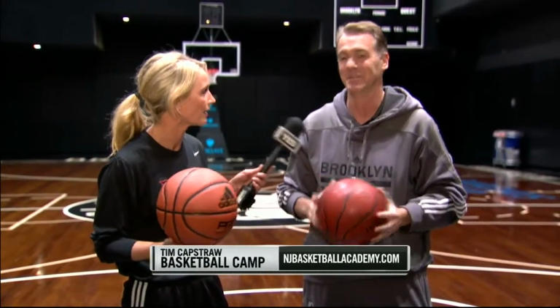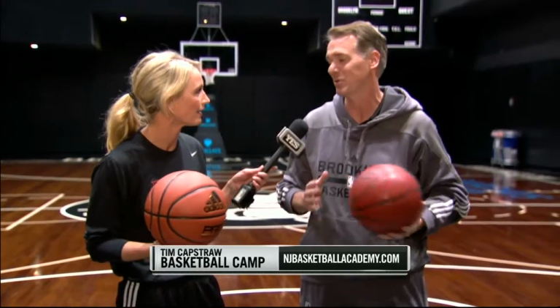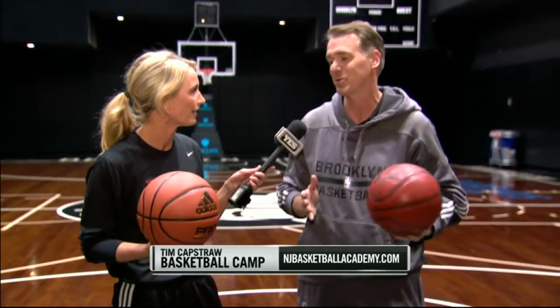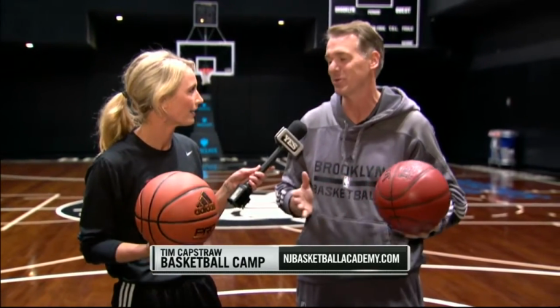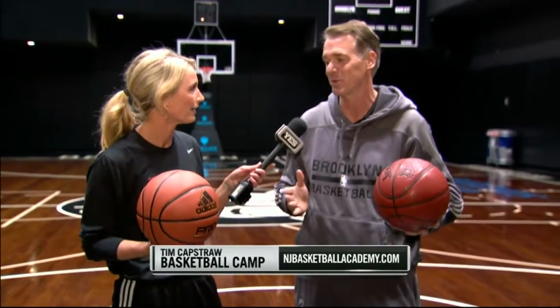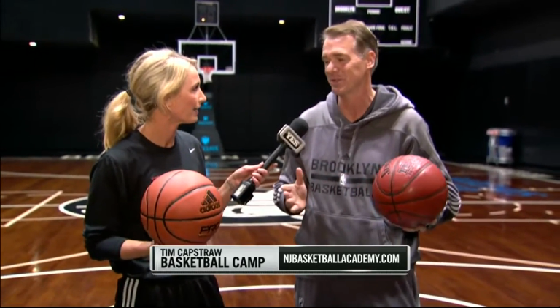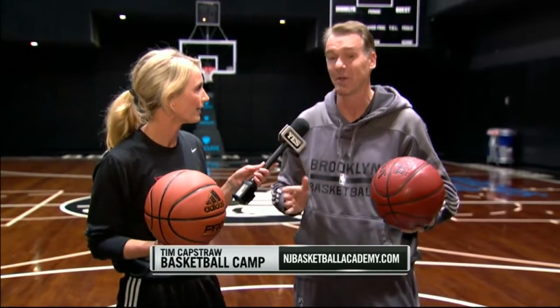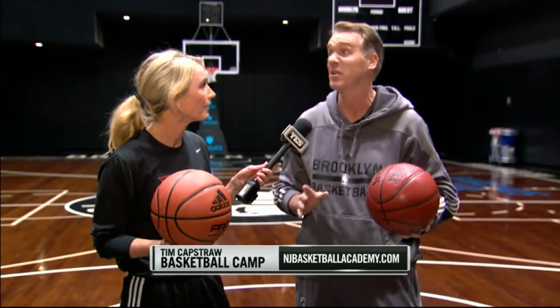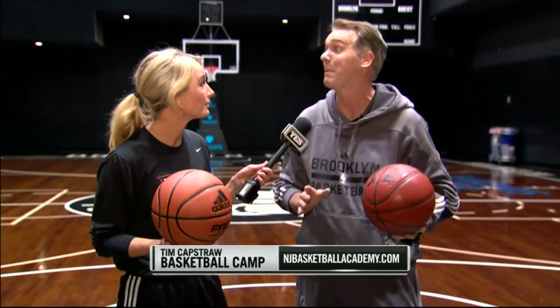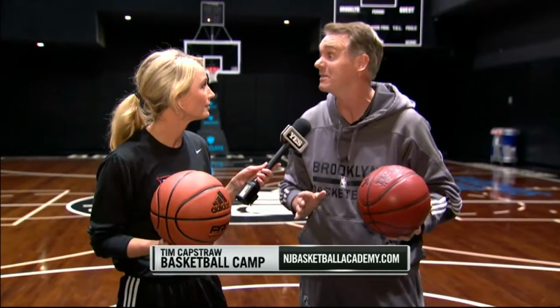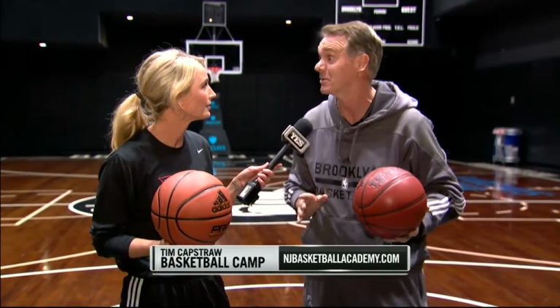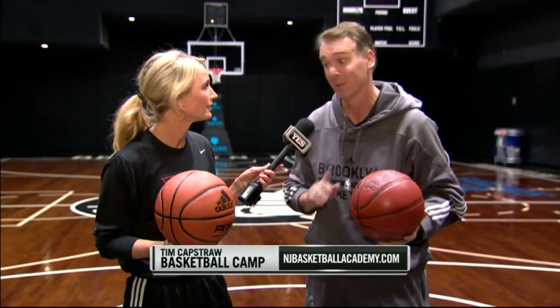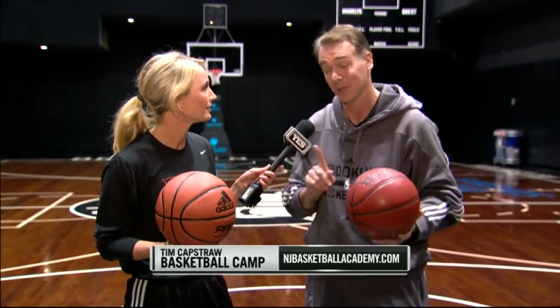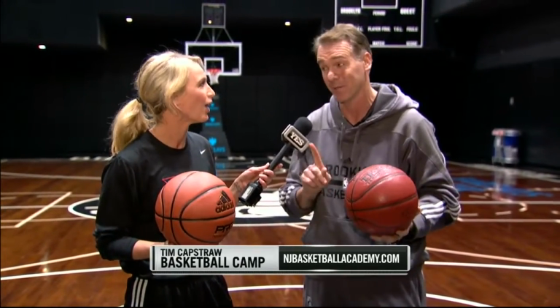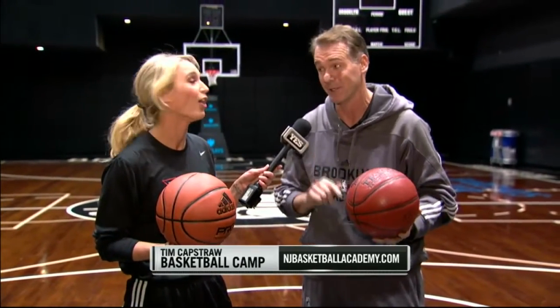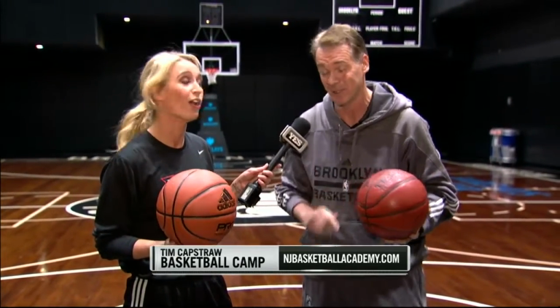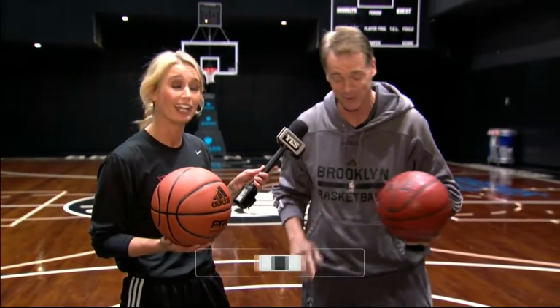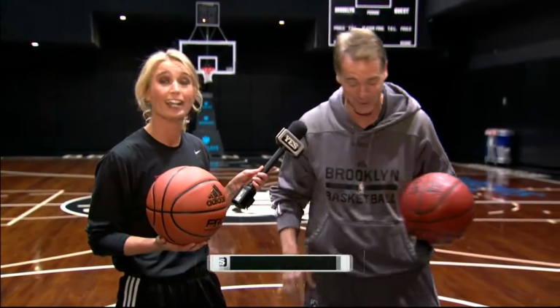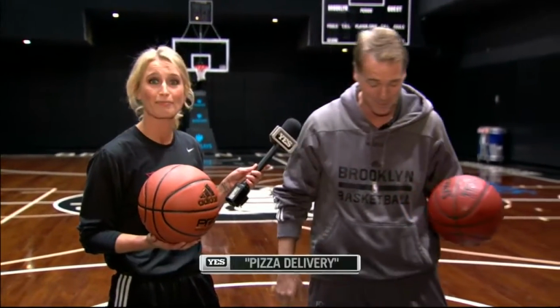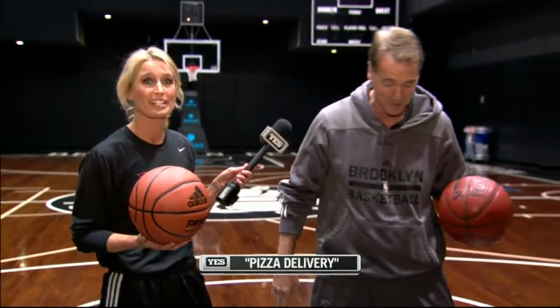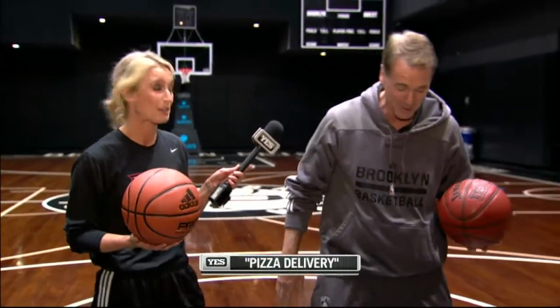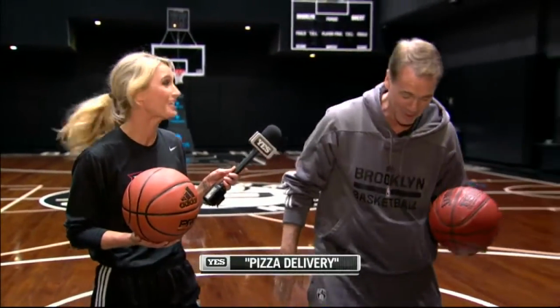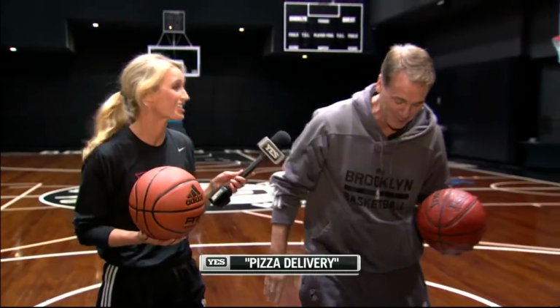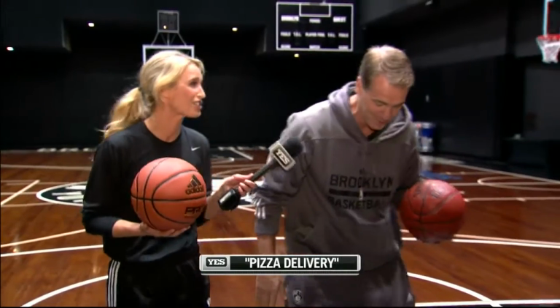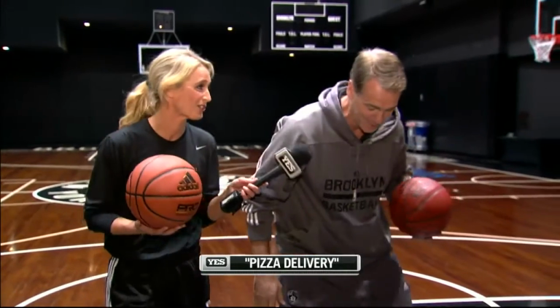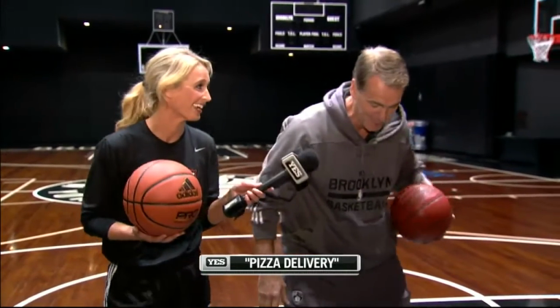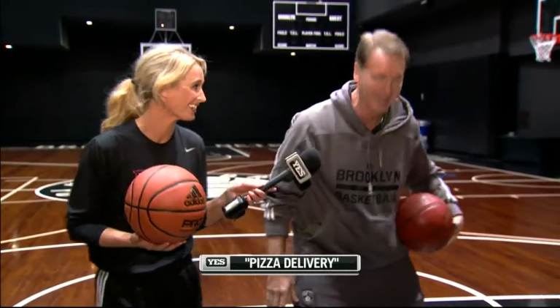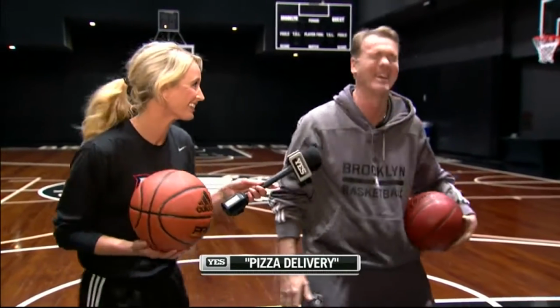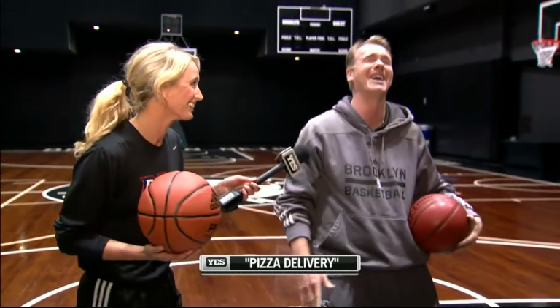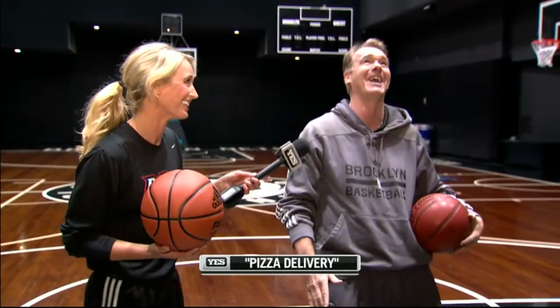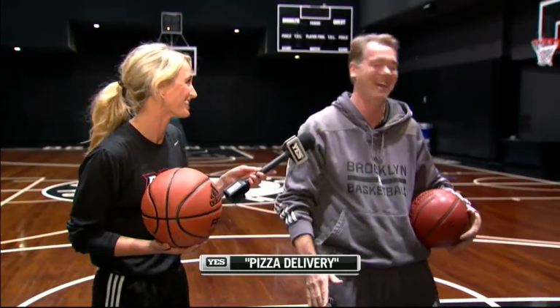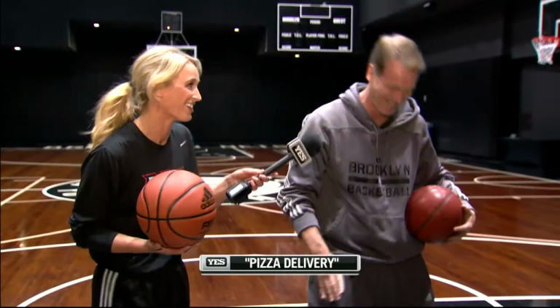Let's go shooting drills, Sarah — the pizza drill. You like pizza, don't you? Oh, I love pizza. Pizza and shooting, that's all.